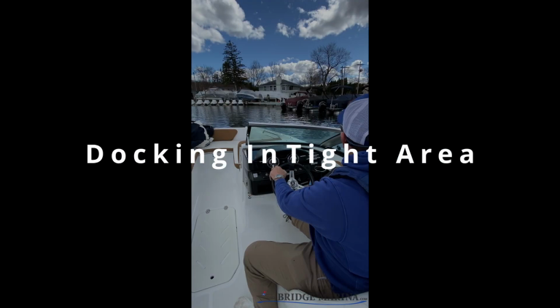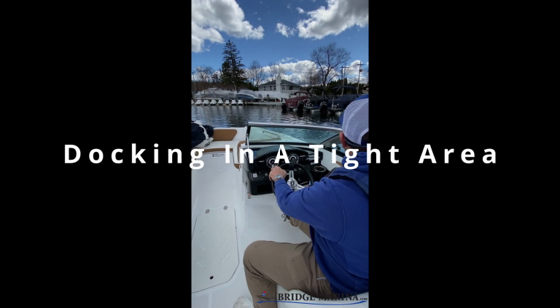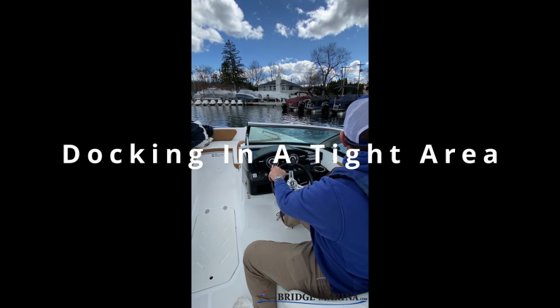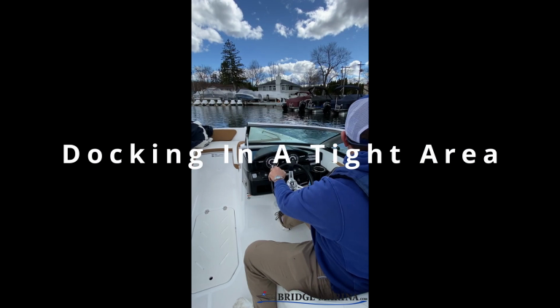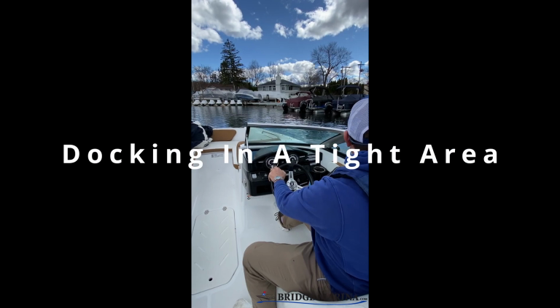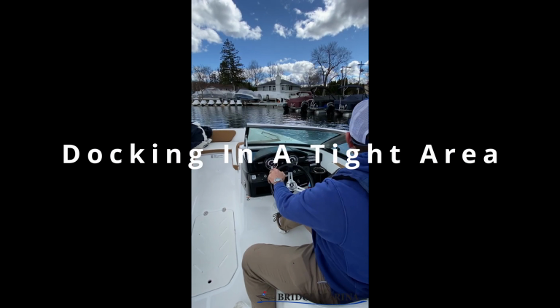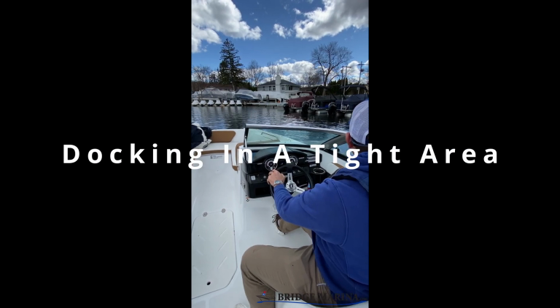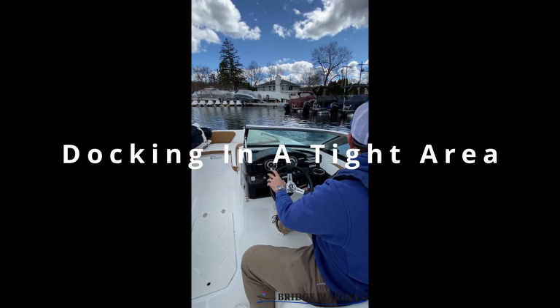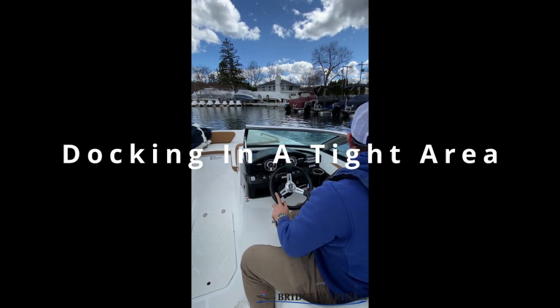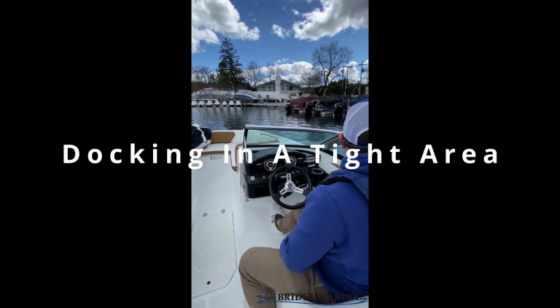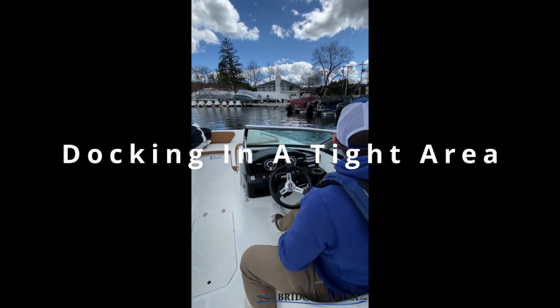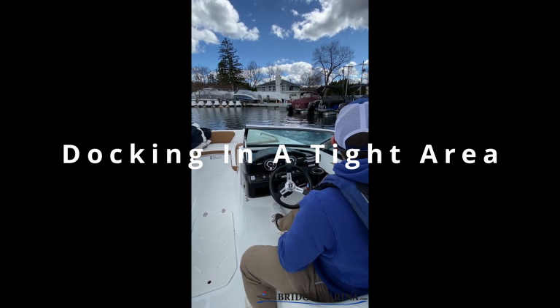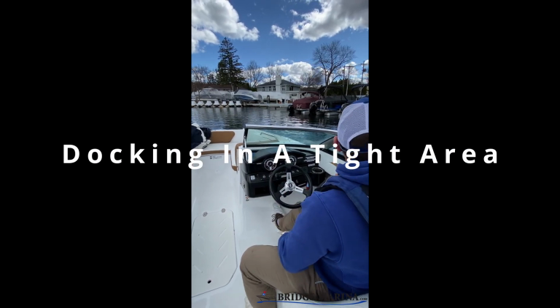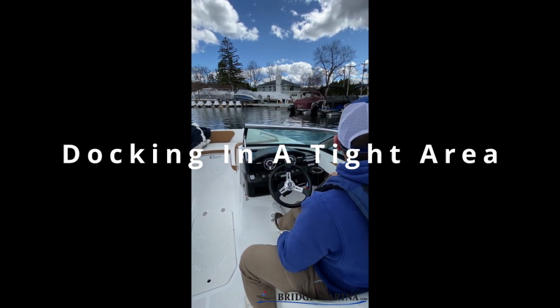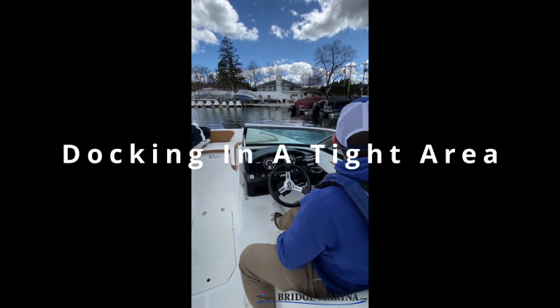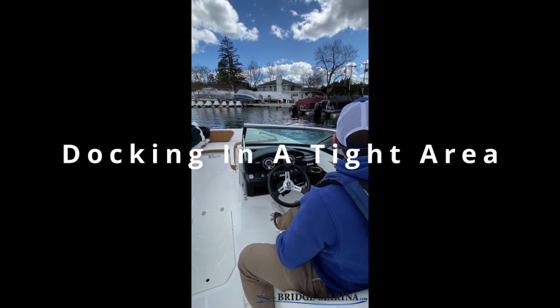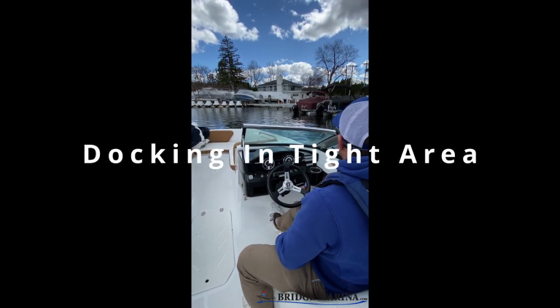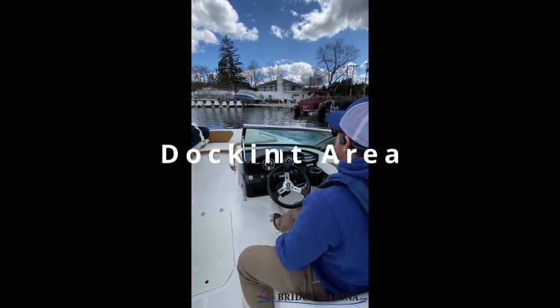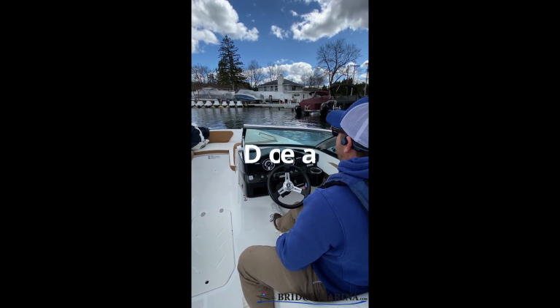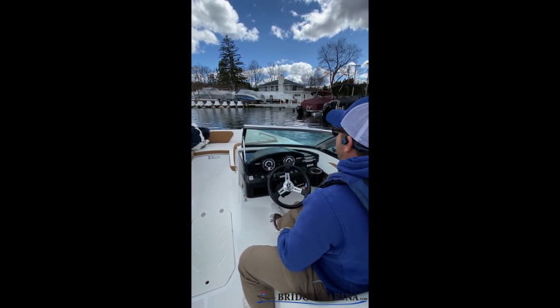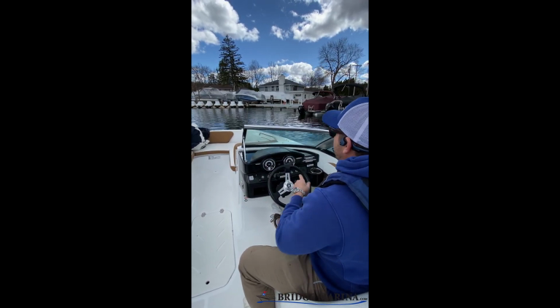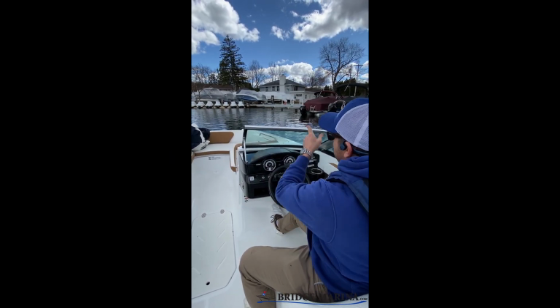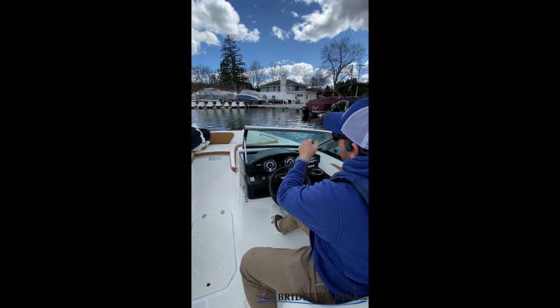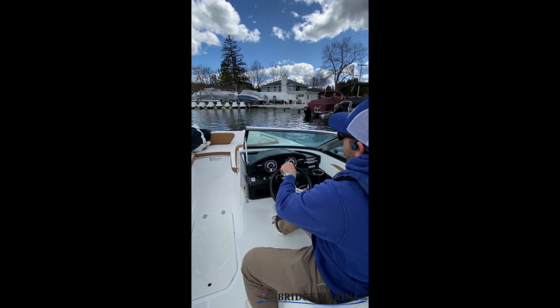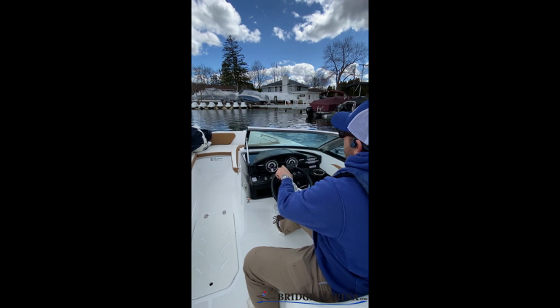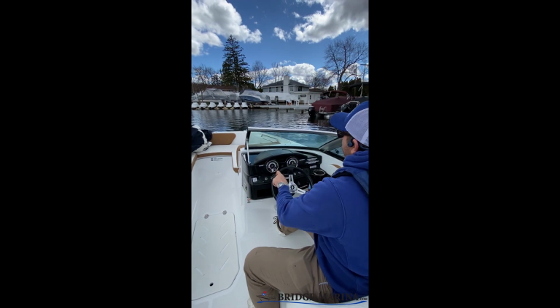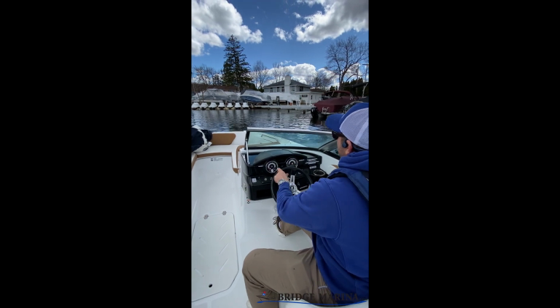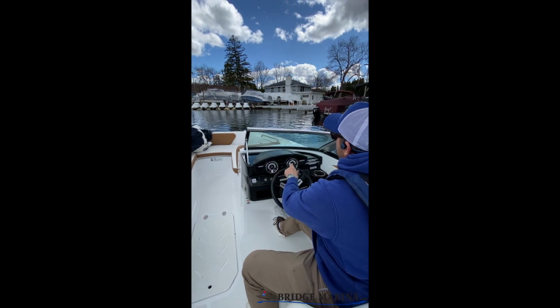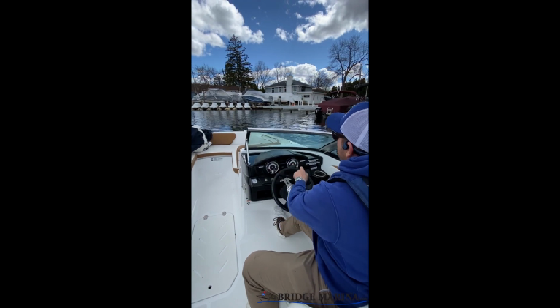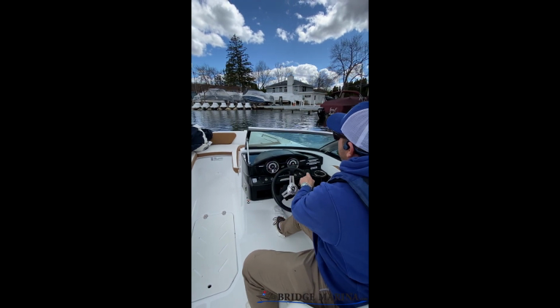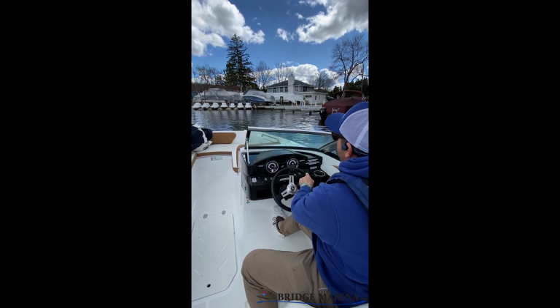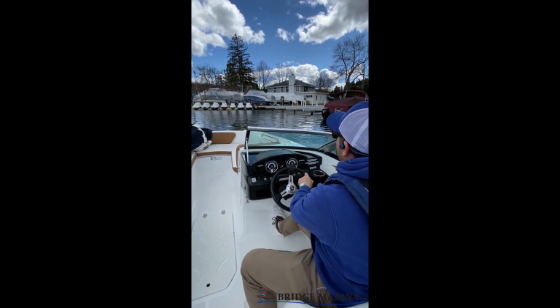Bringing in one of our first couple boats, putting them into our spot. We're gonna go into that first spot all the way down by the head wall.